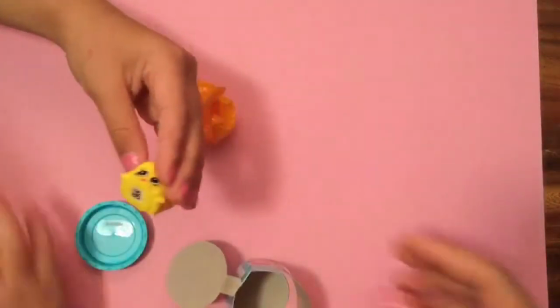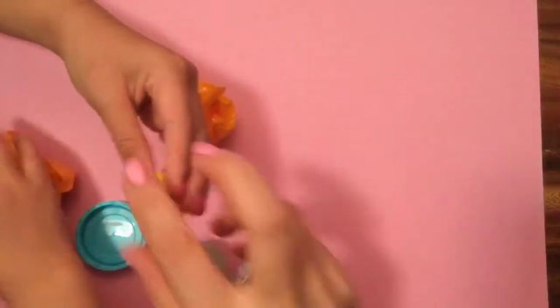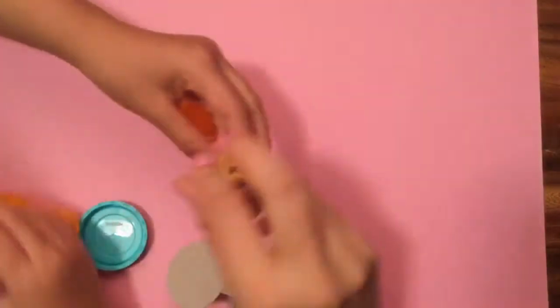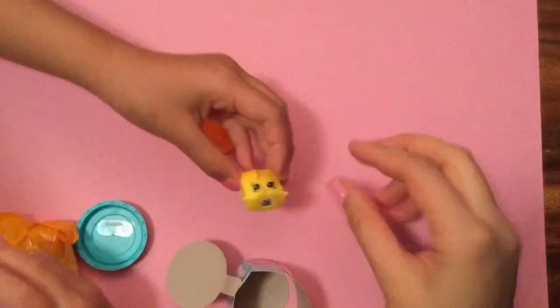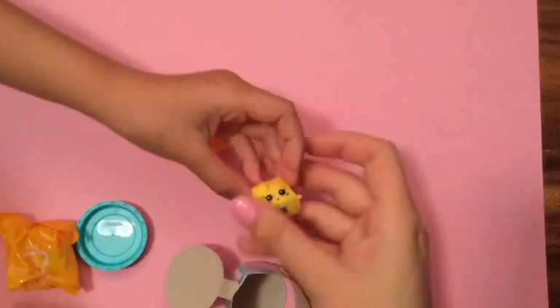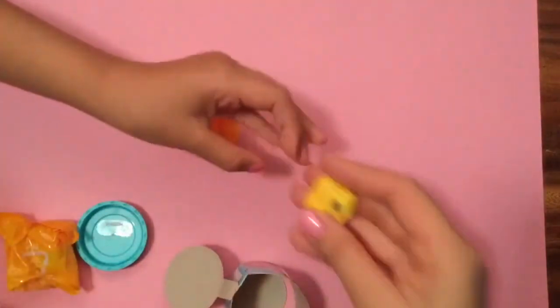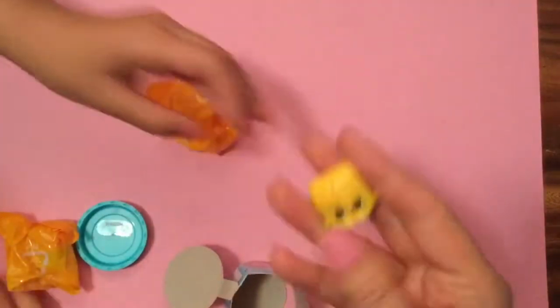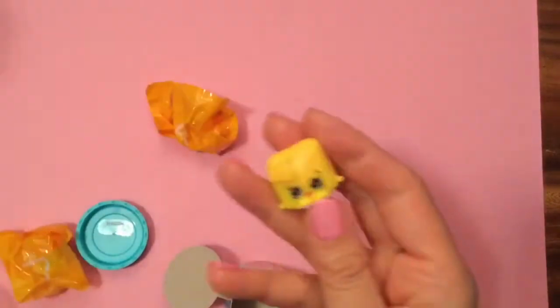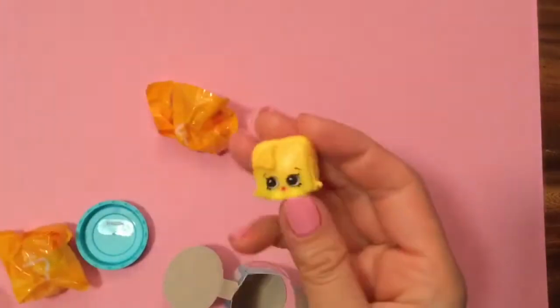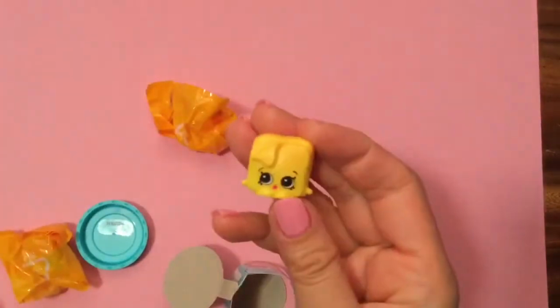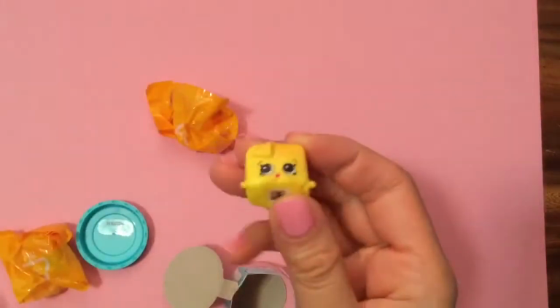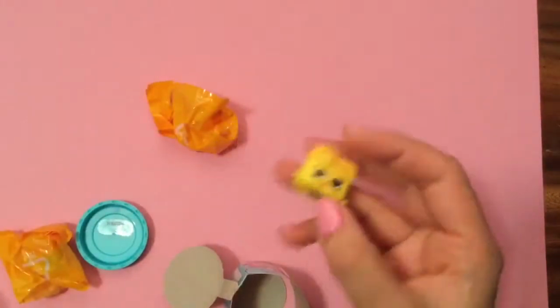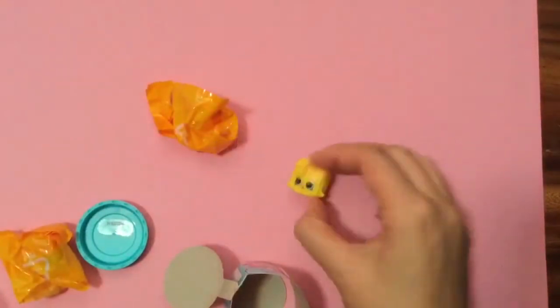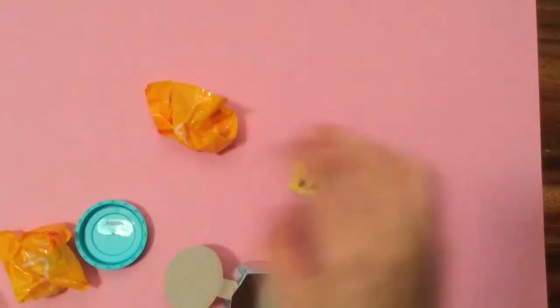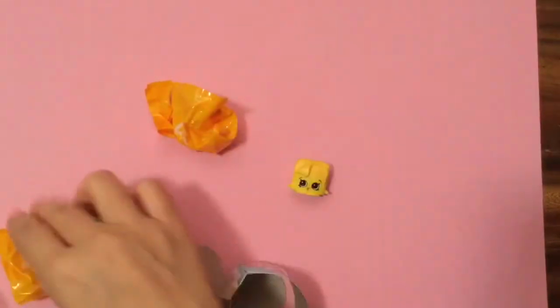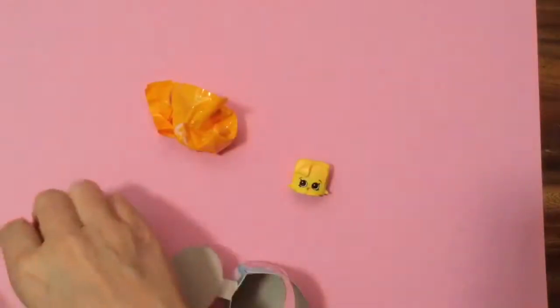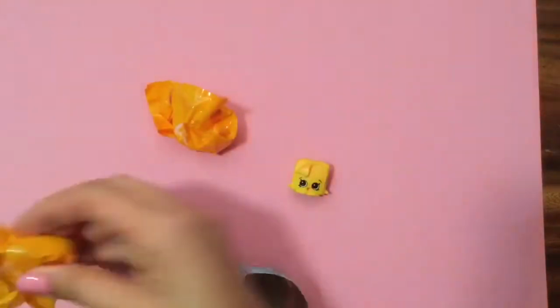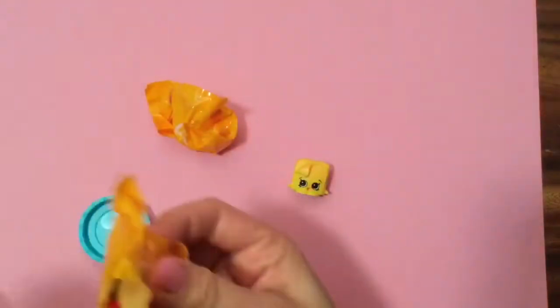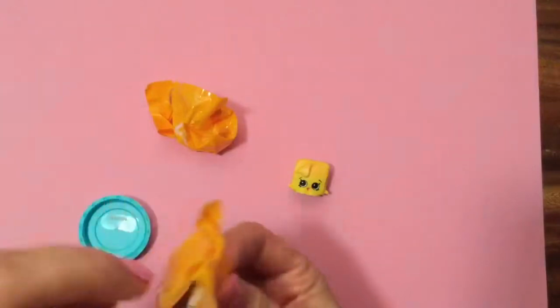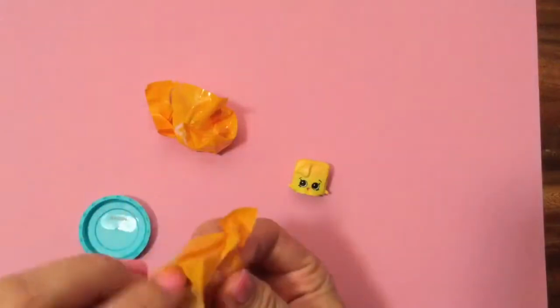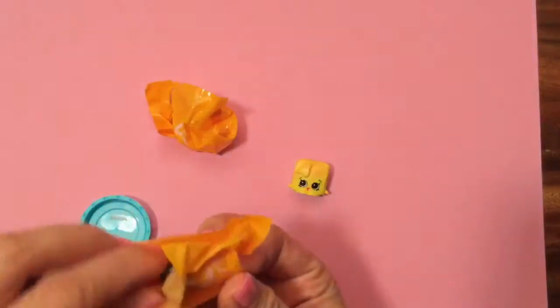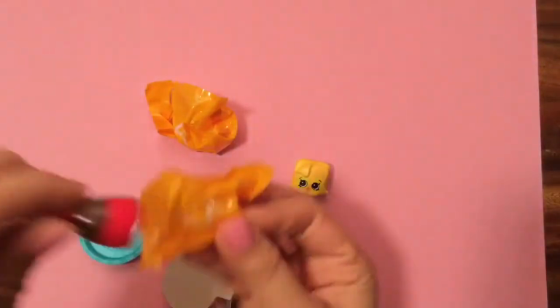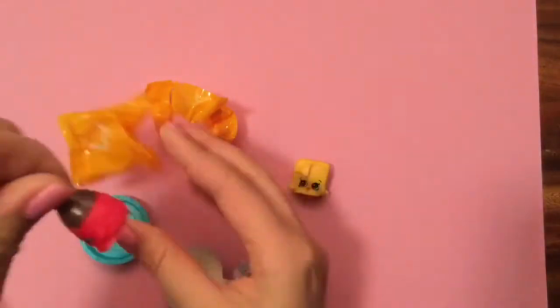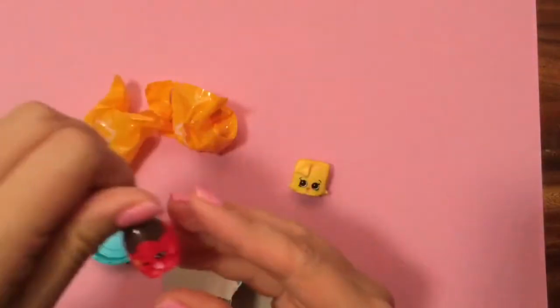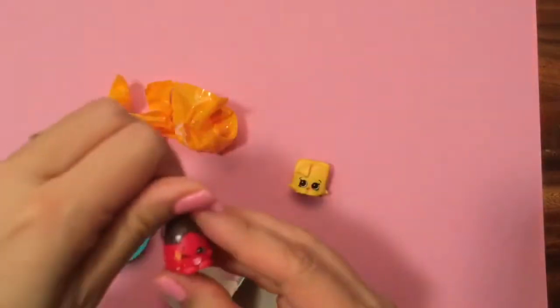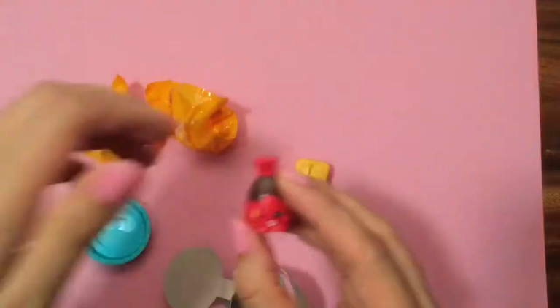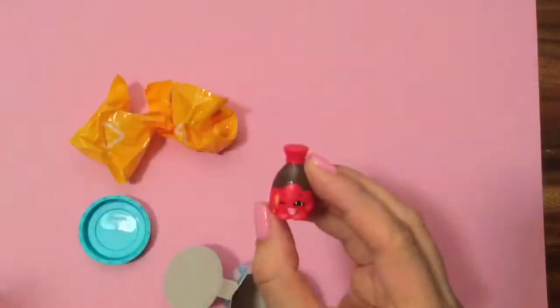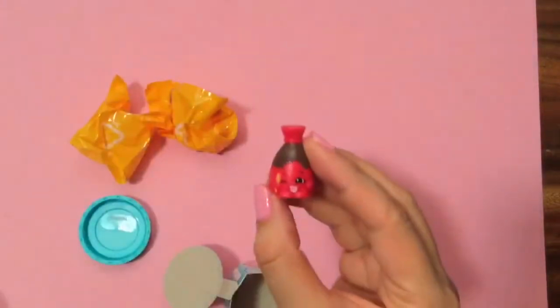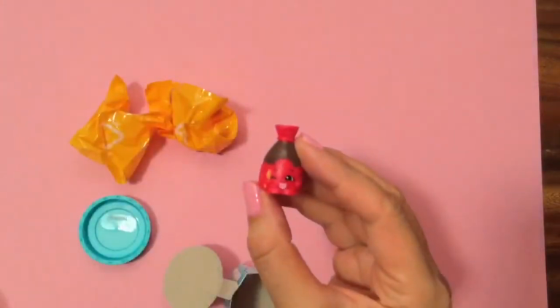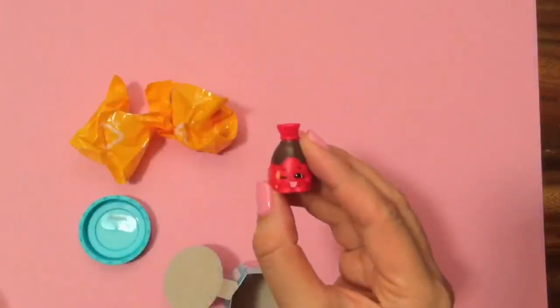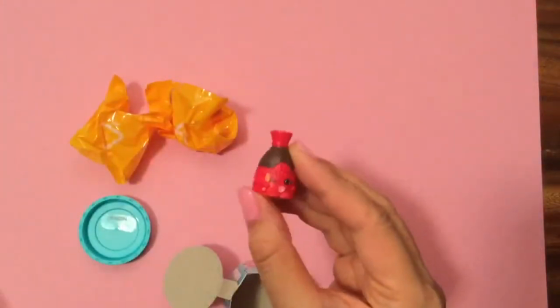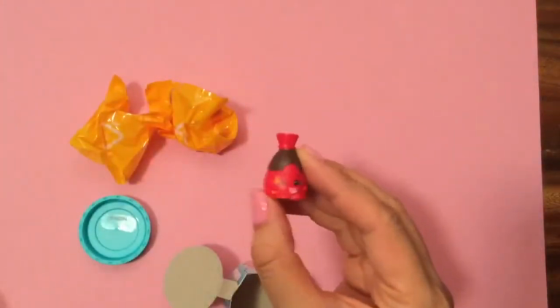This is Charlie Cheese. And what's this one? Soy Sauce Sam!